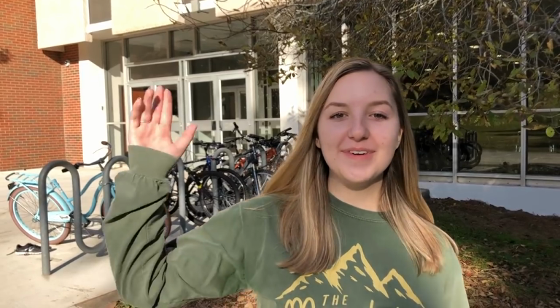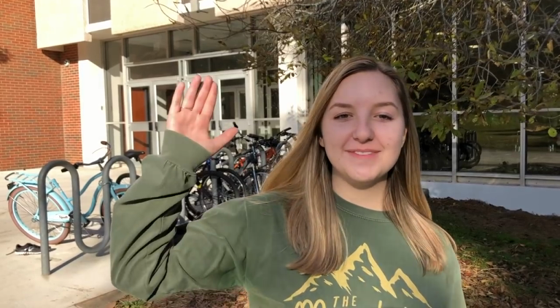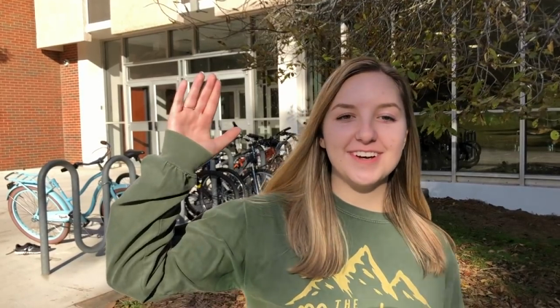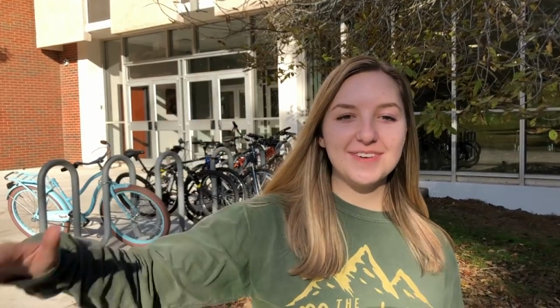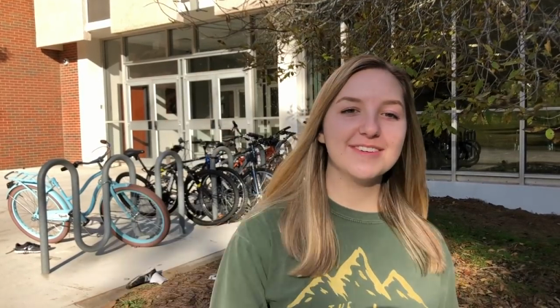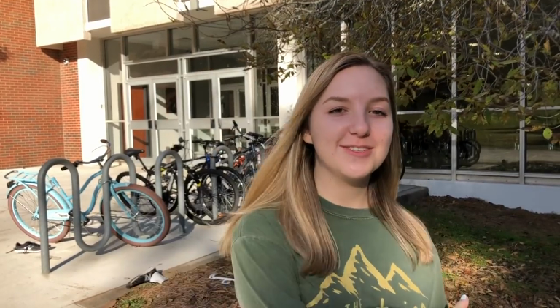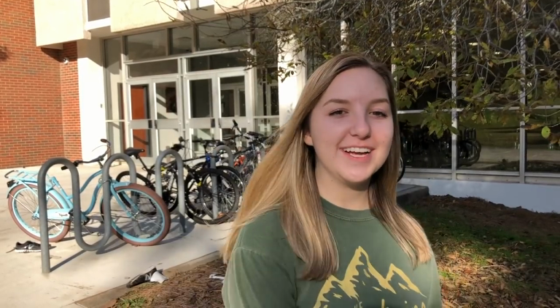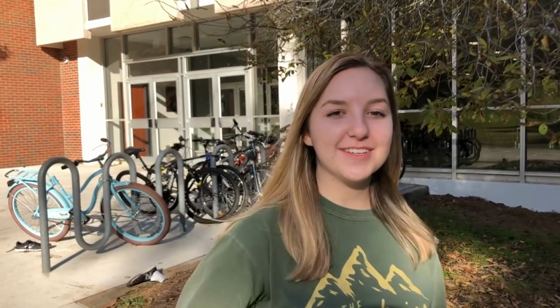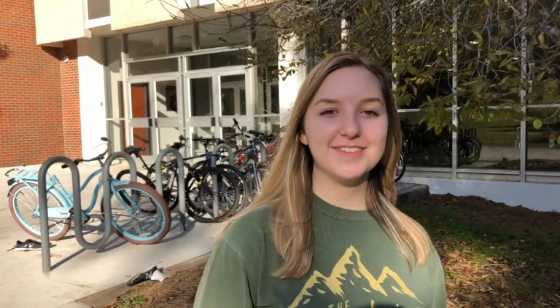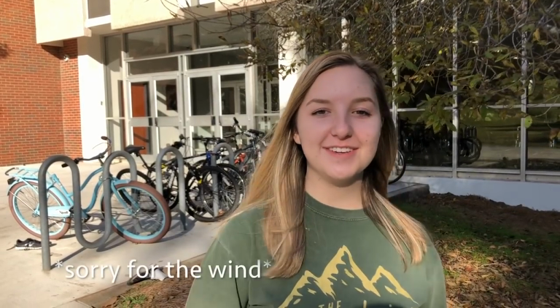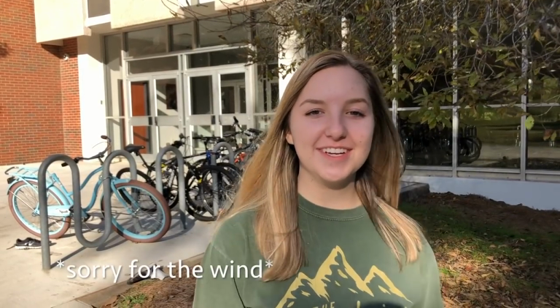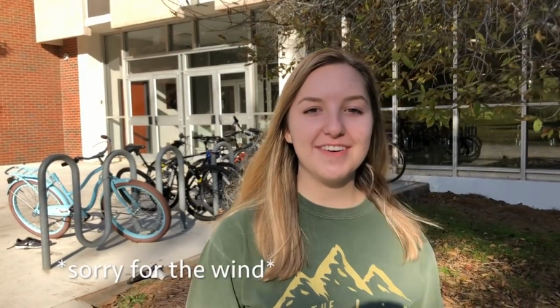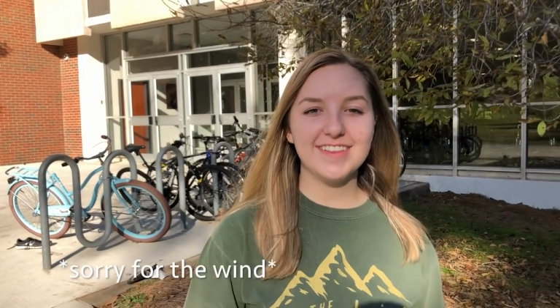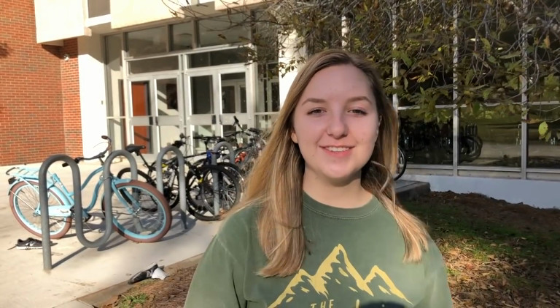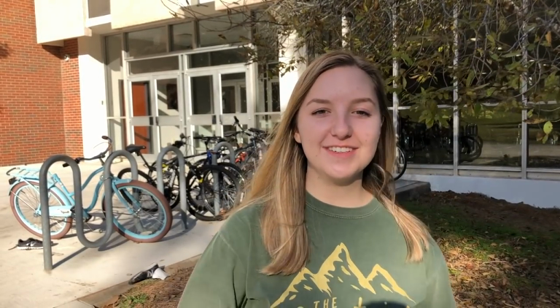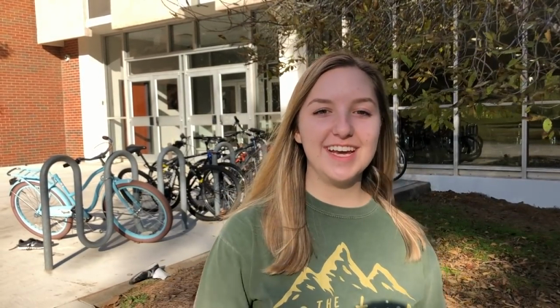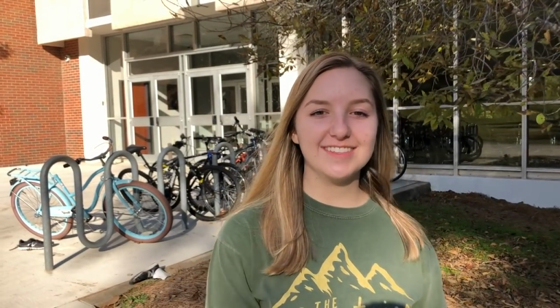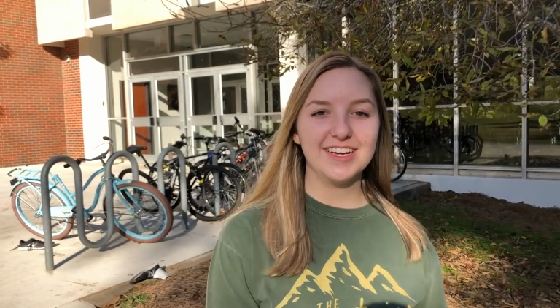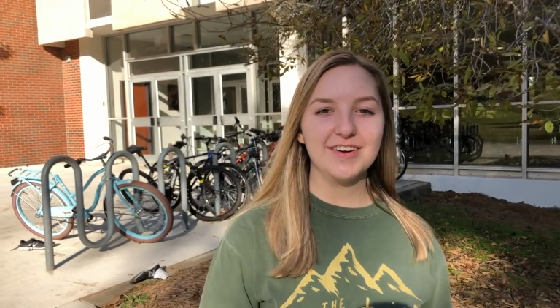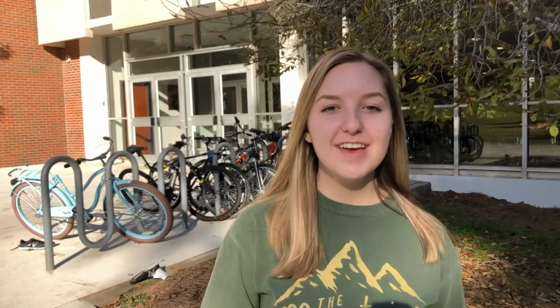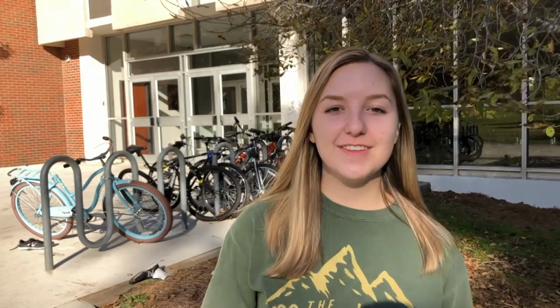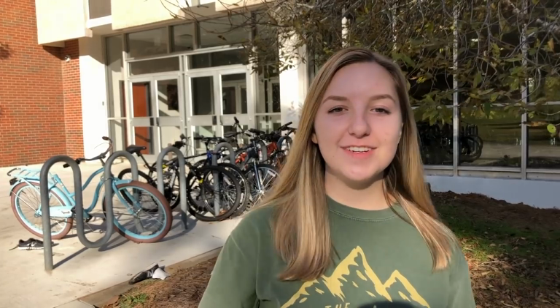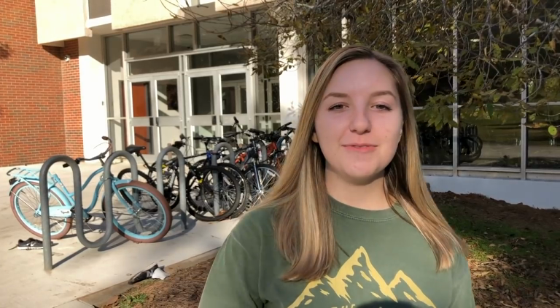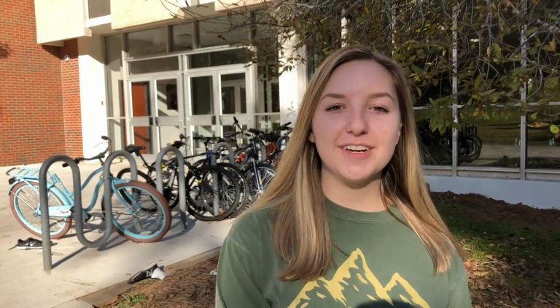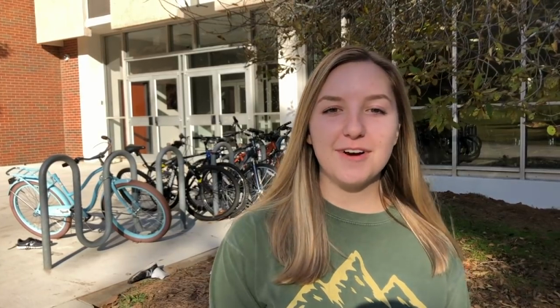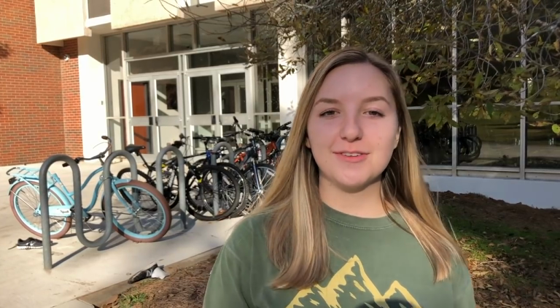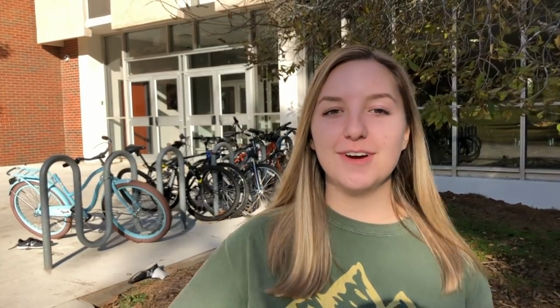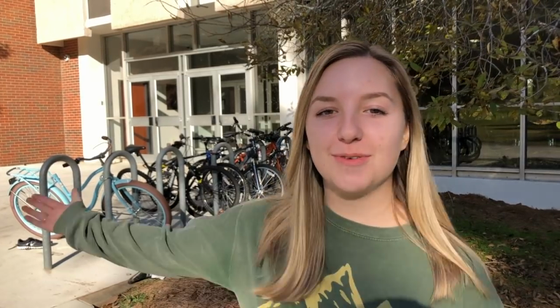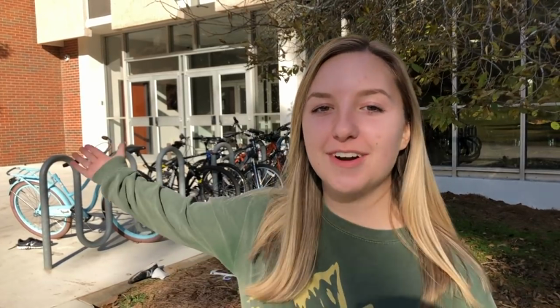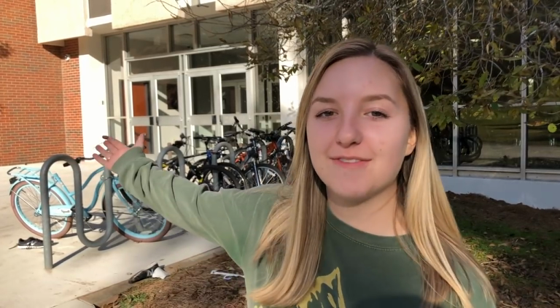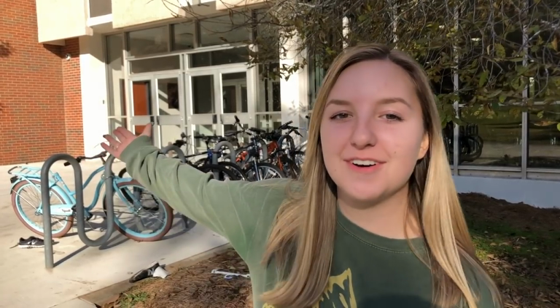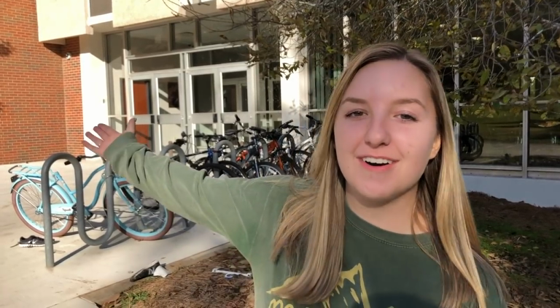My name is Rachel Black and welcome to another video on the University Housing Channel. For this video, we're going to walk through a tour of Russell Hall.